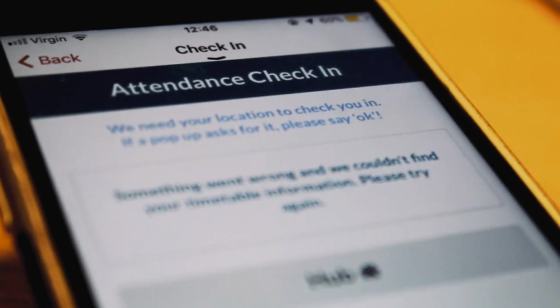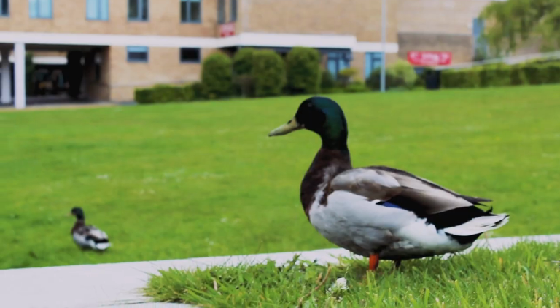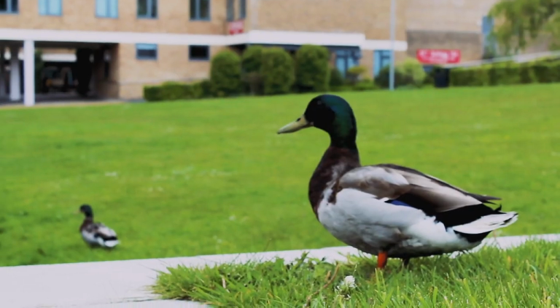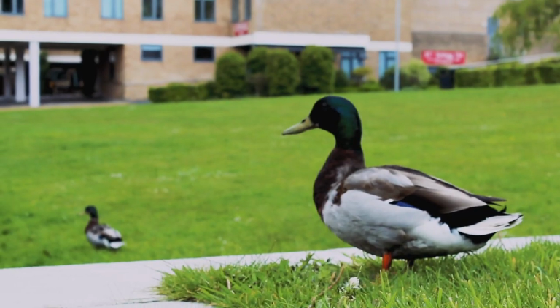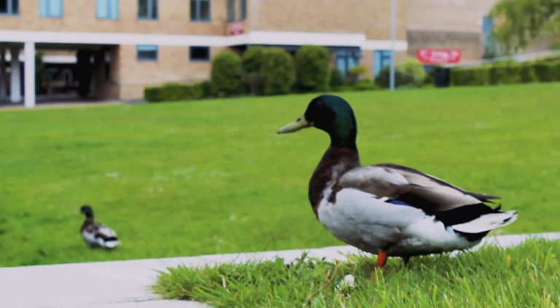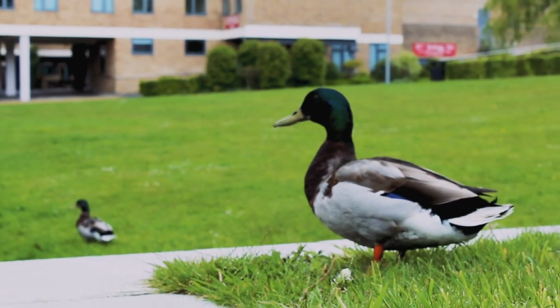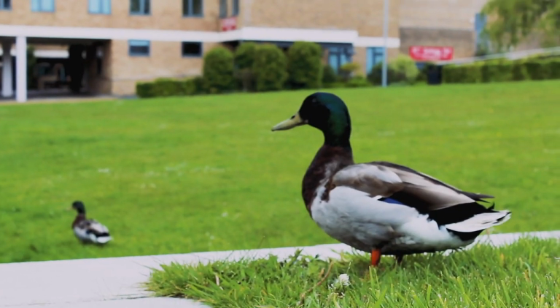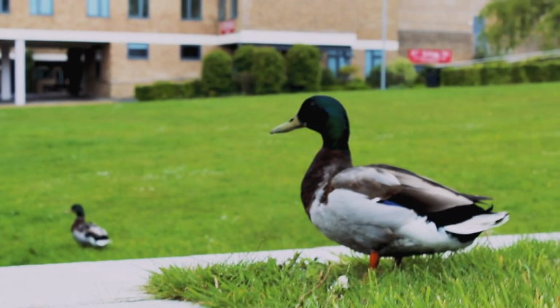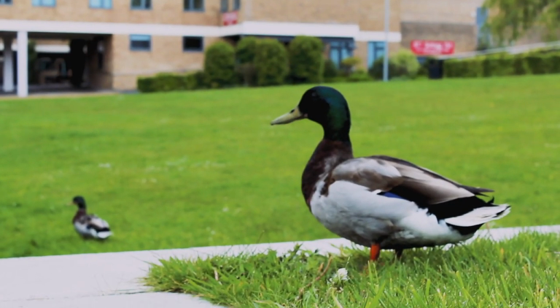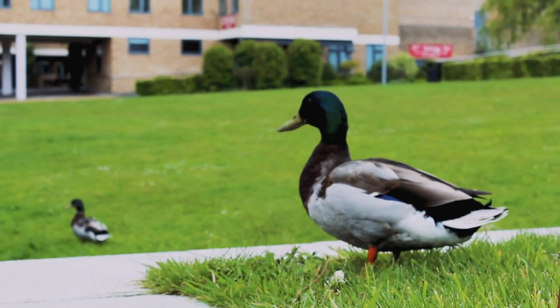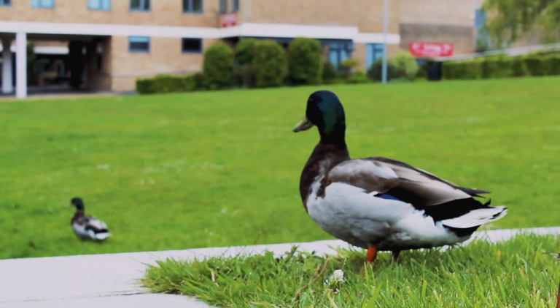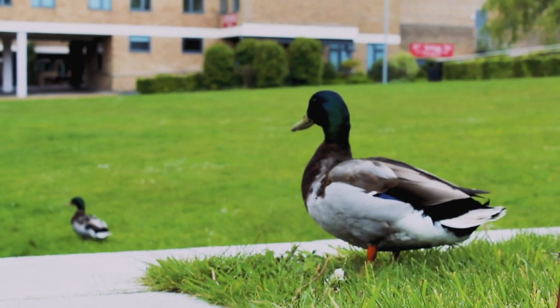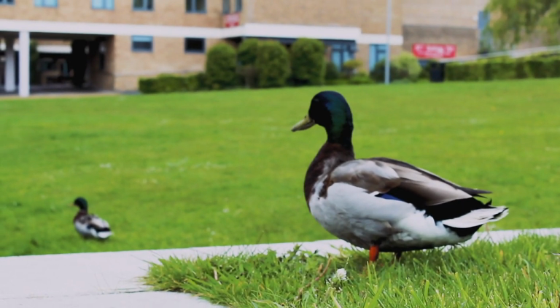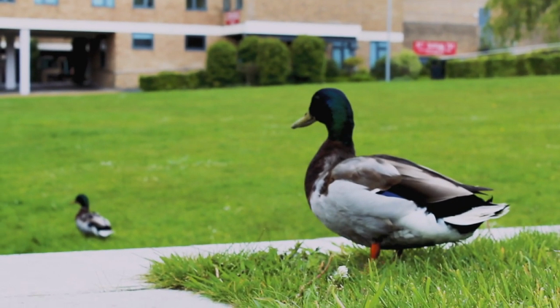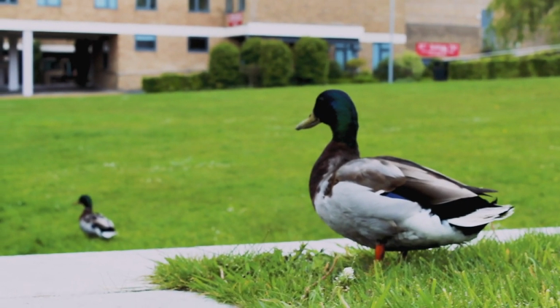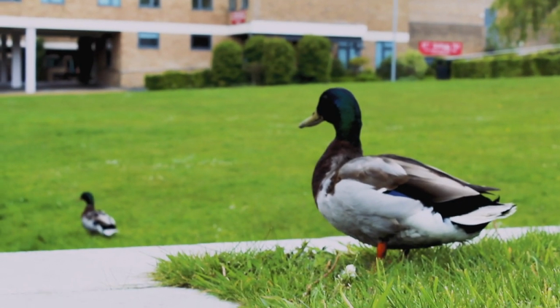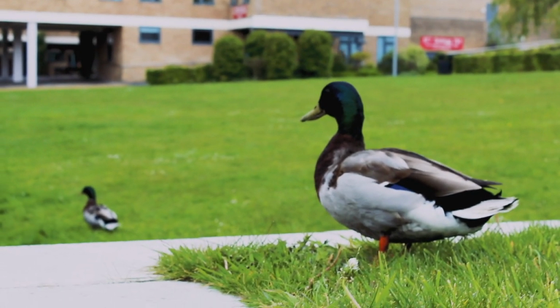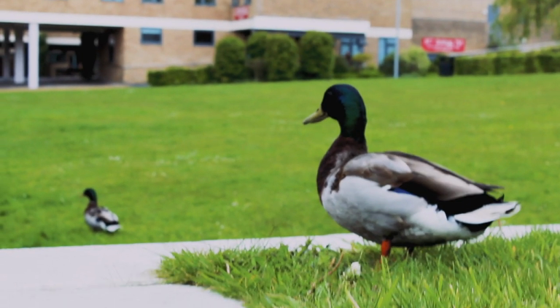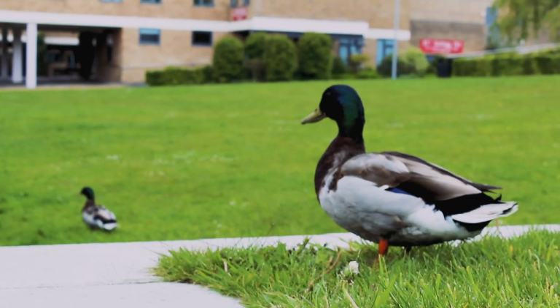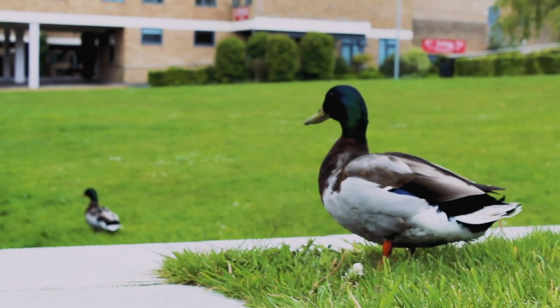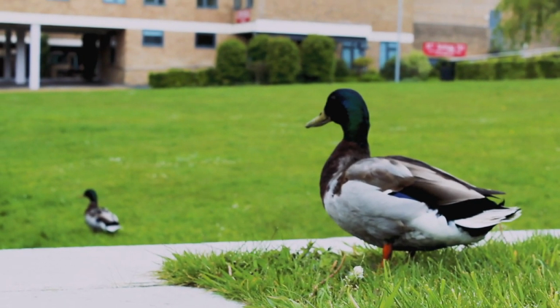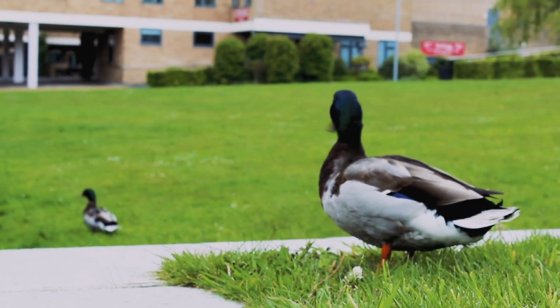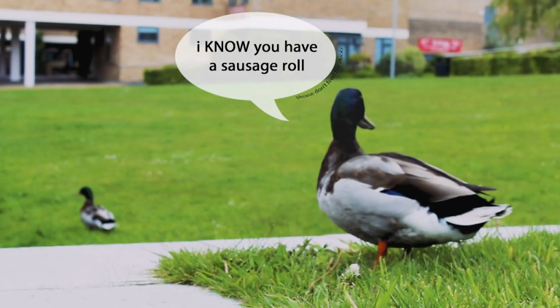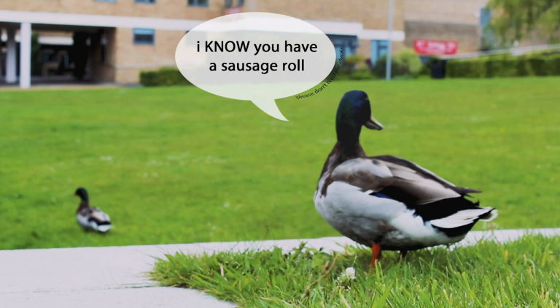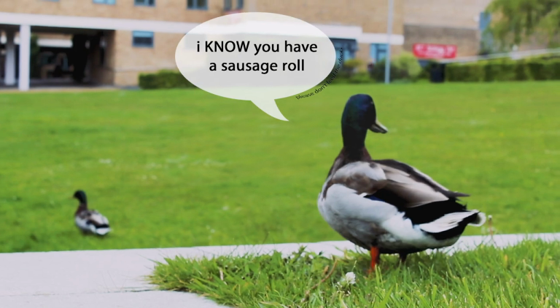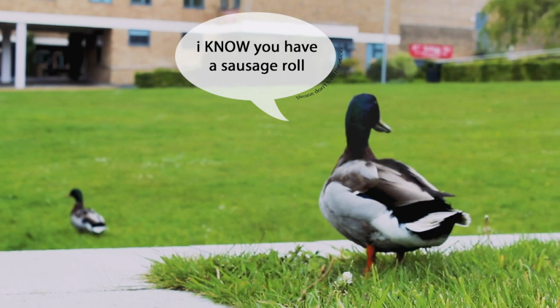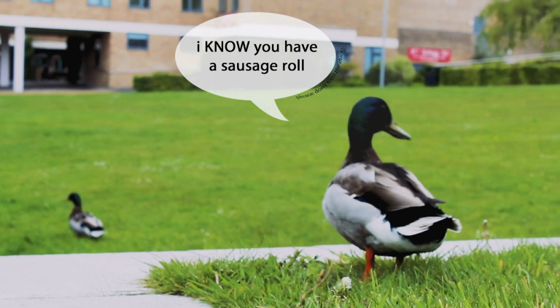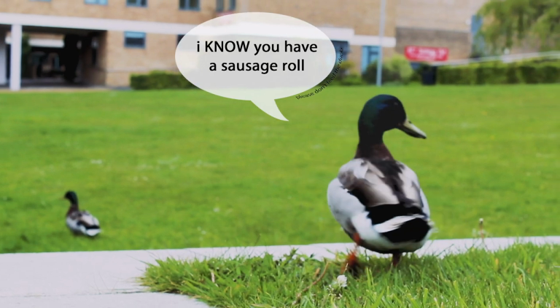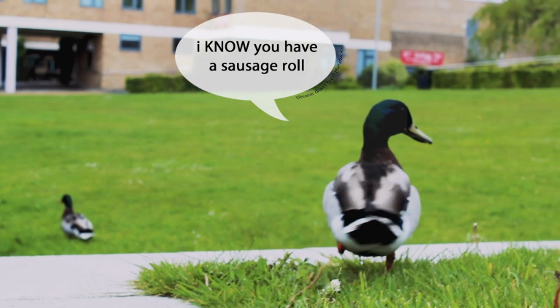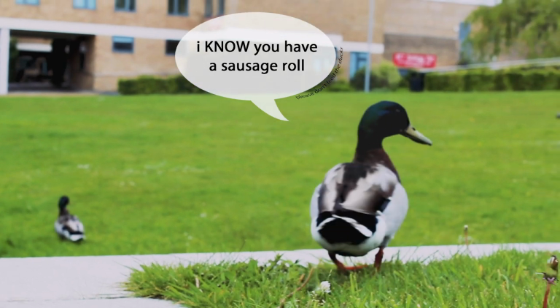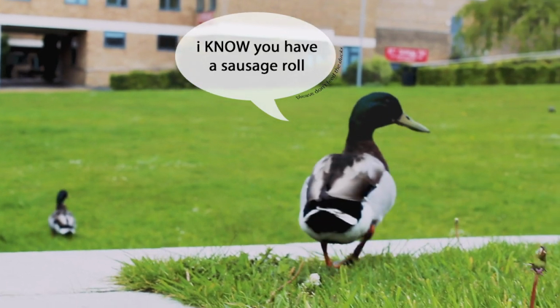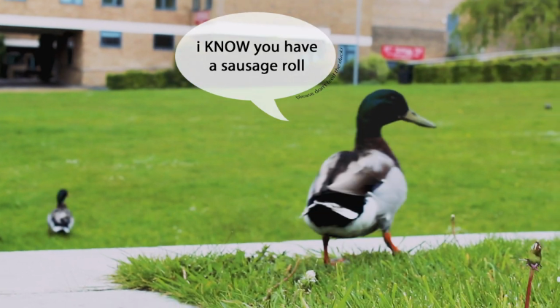Oh and one more thing — there are lots of ducks and they will try and take your food. Okay, thank you!